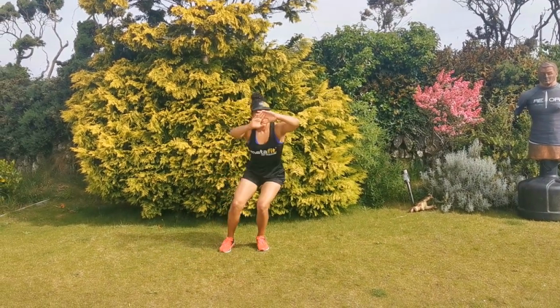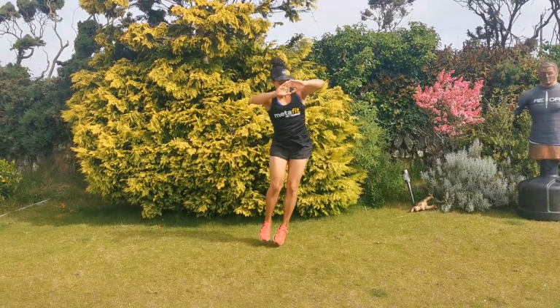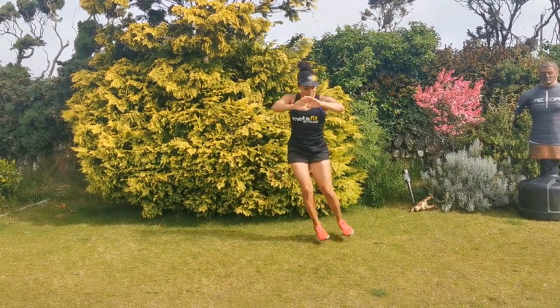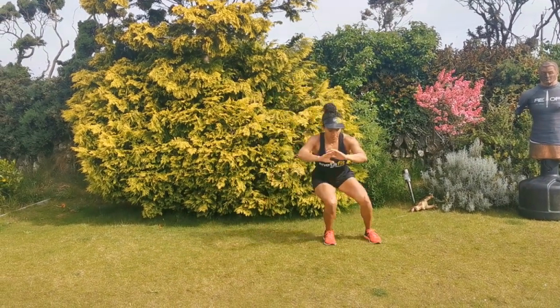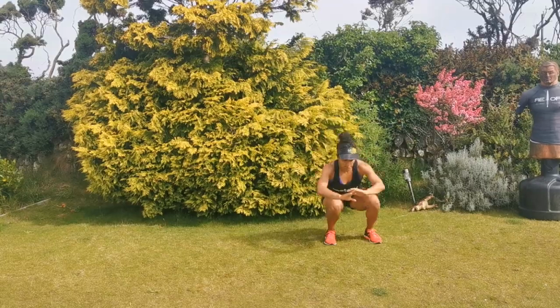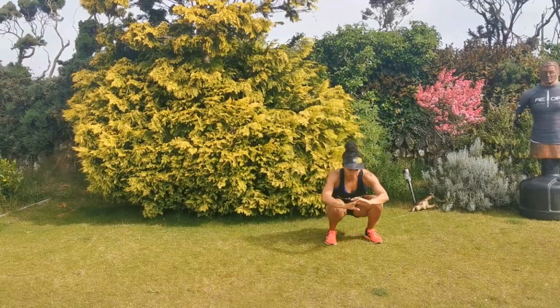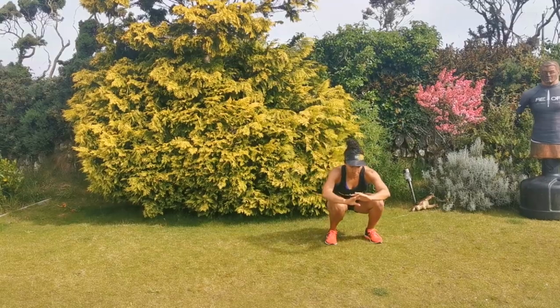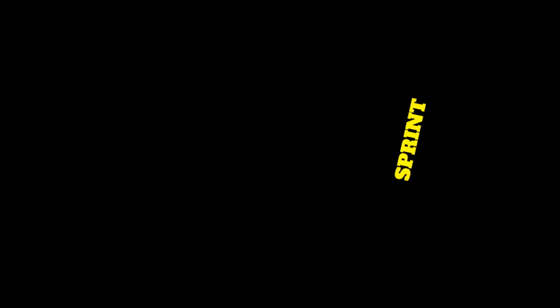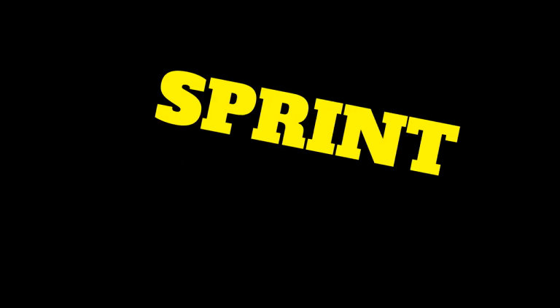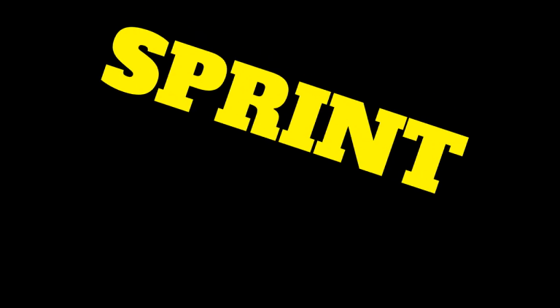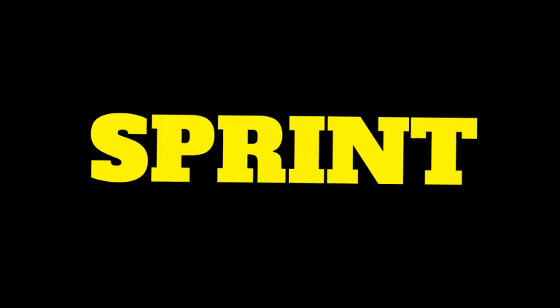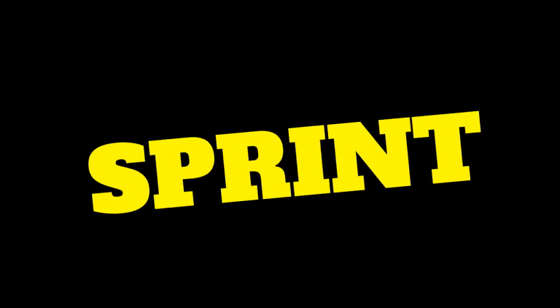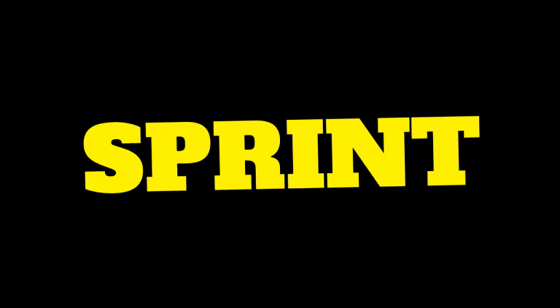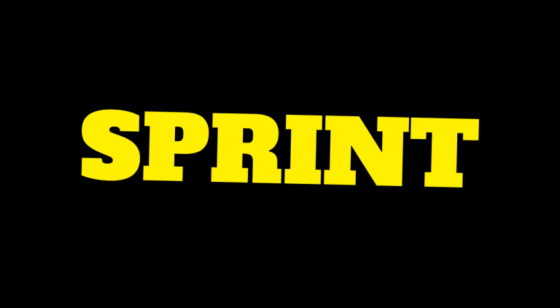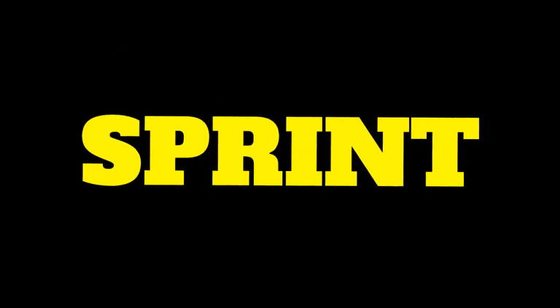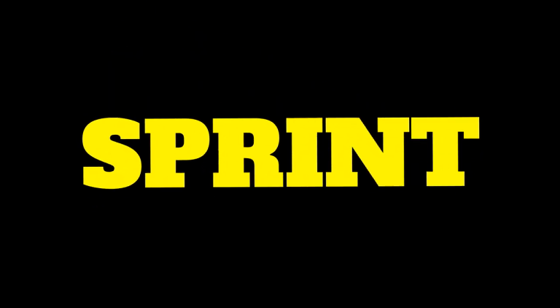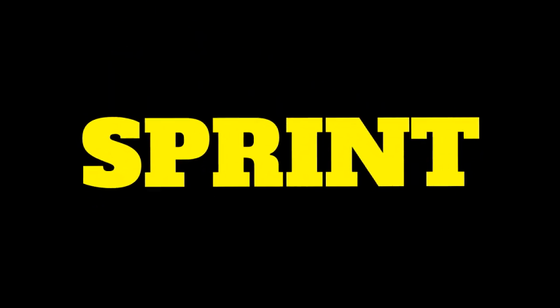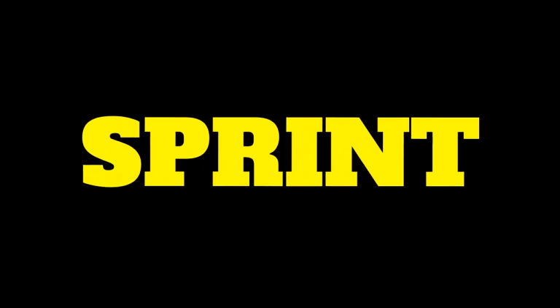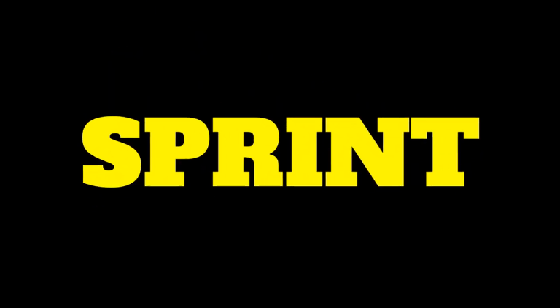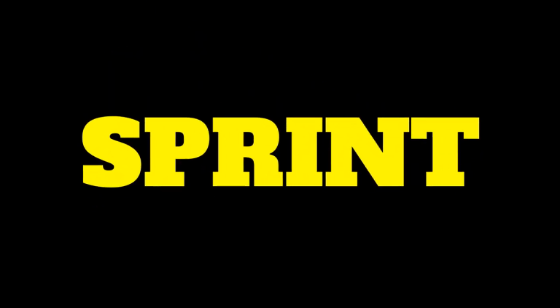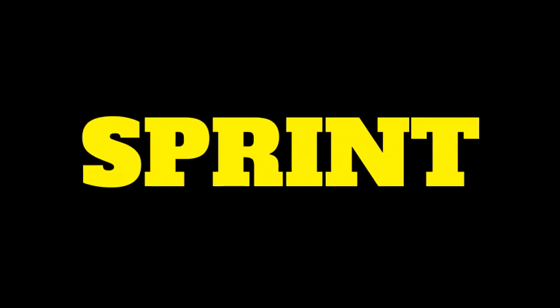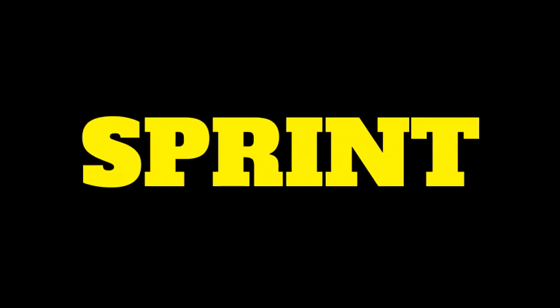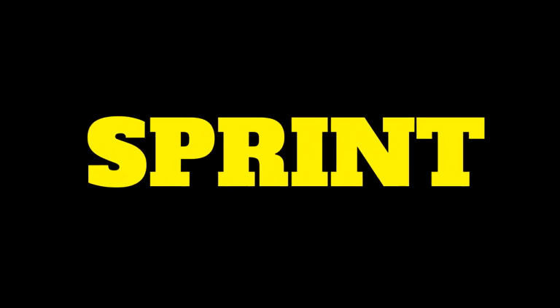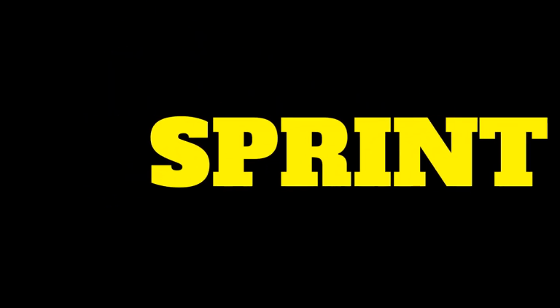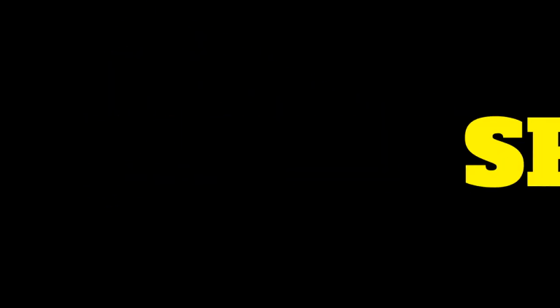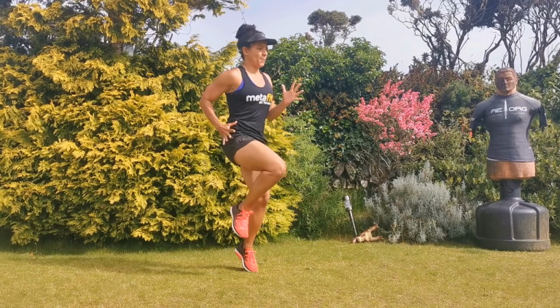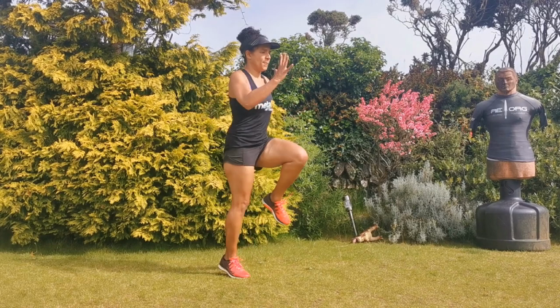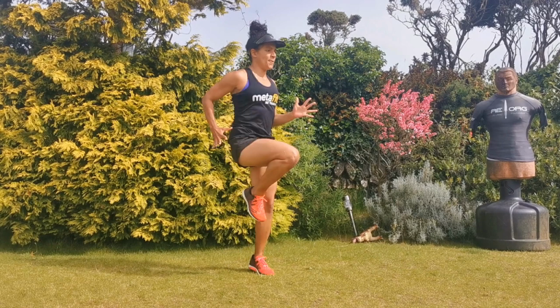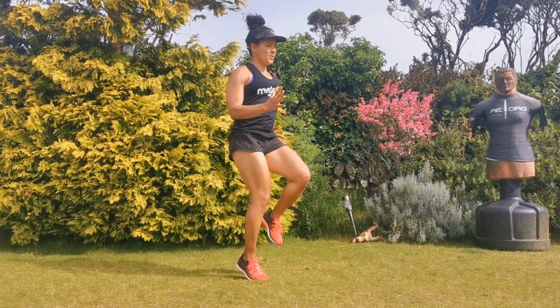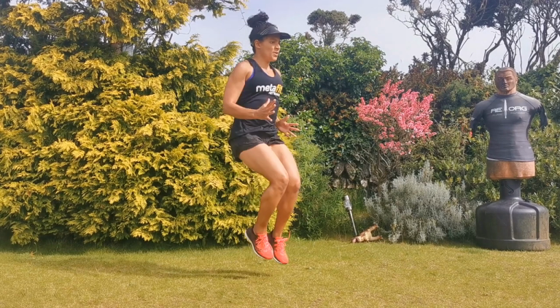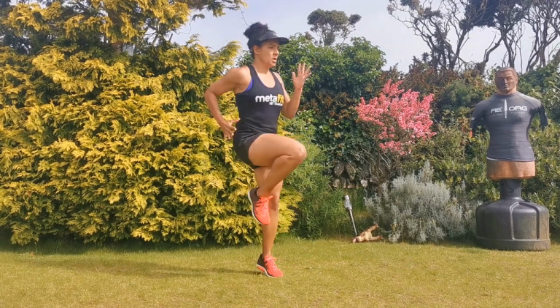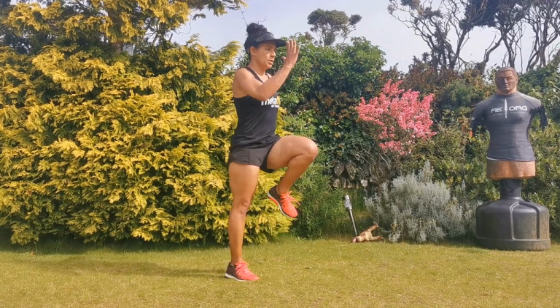The sprint — MetaFit sprint, flat out, knees high, light on the toes, drive those arms. Come on Naz.